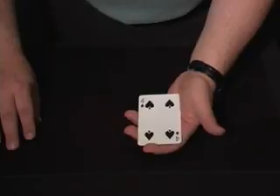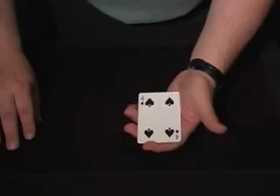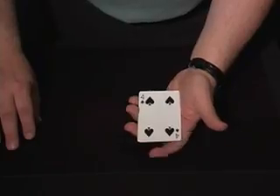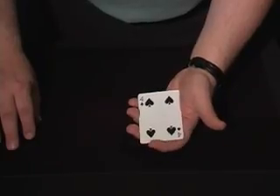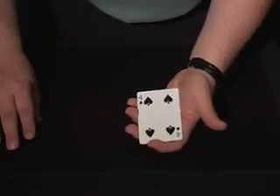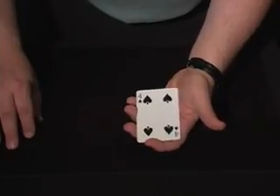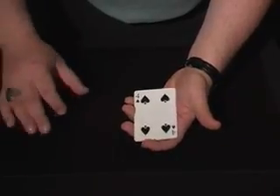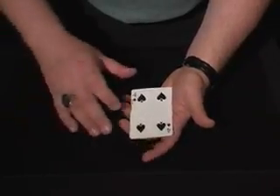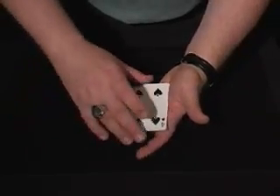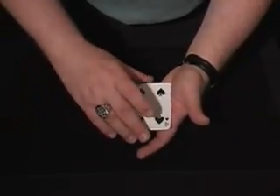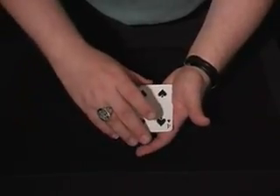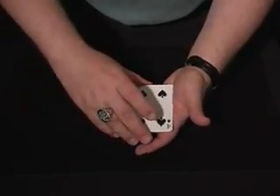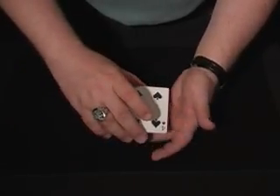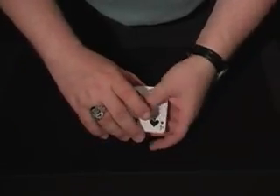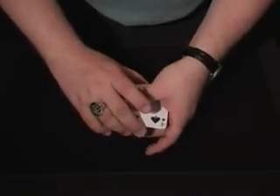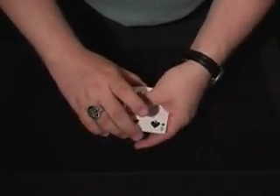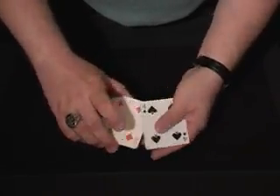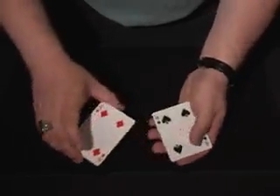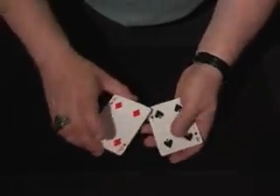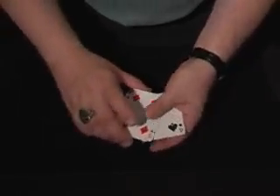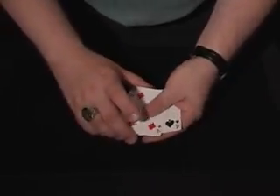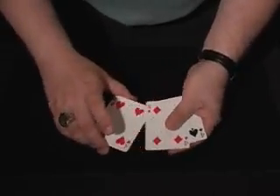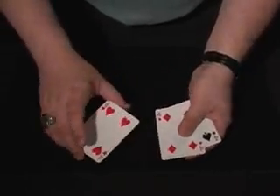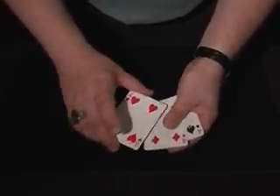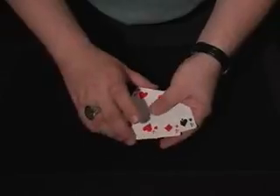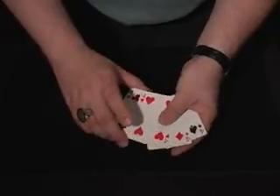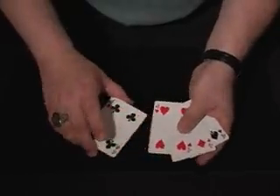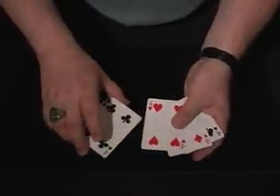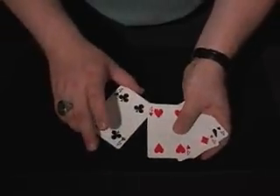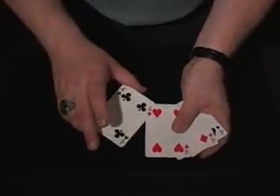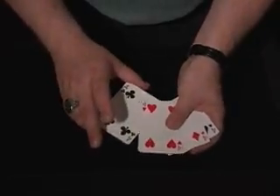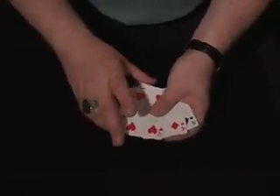This trick is called Done with Mirrors. We've got four fours: four of spades, four of diamonds, four of hearts, four of clubs.